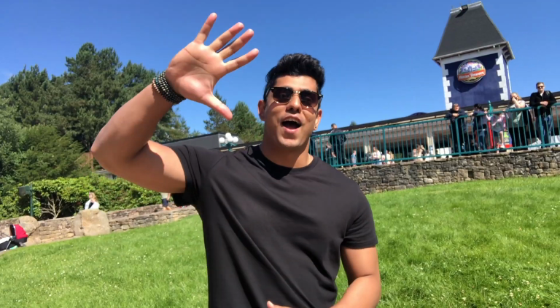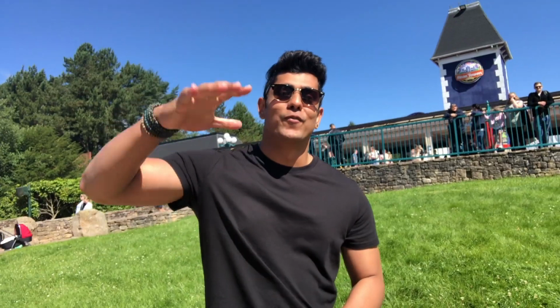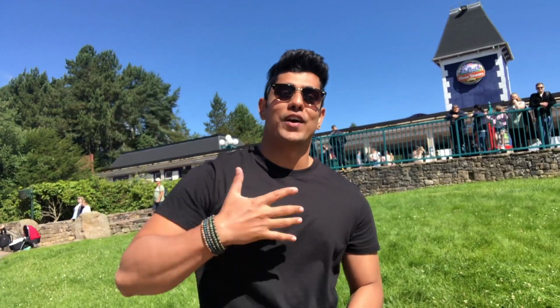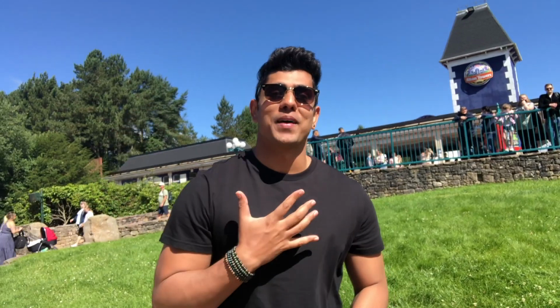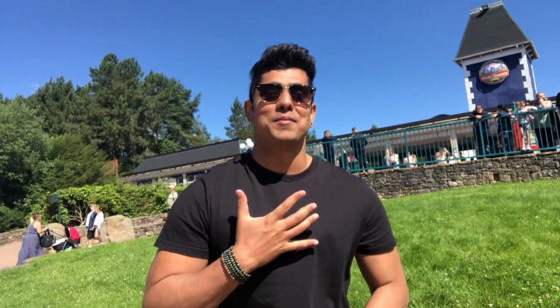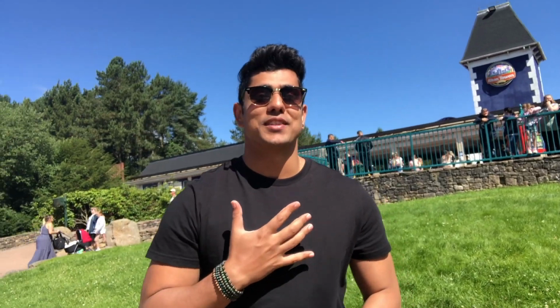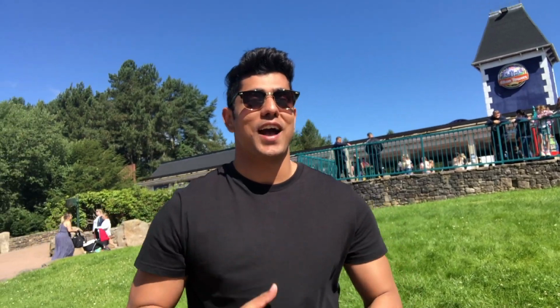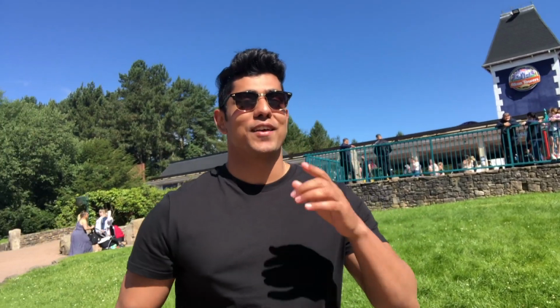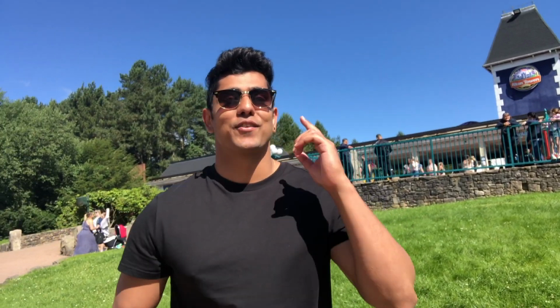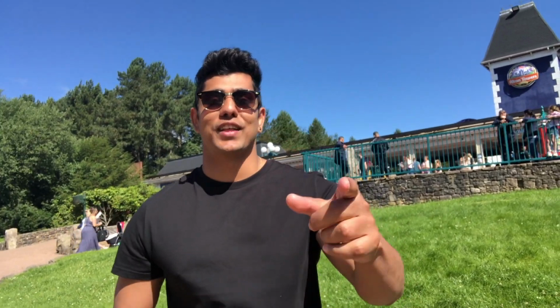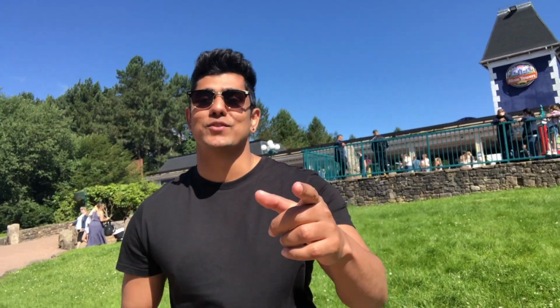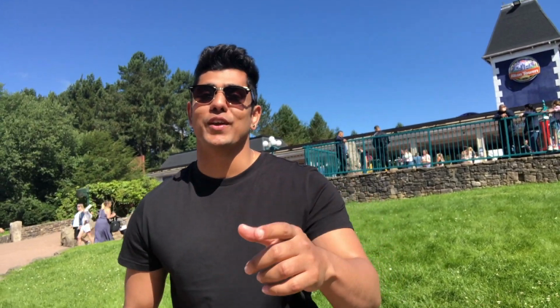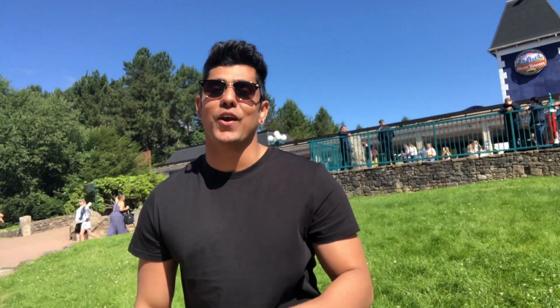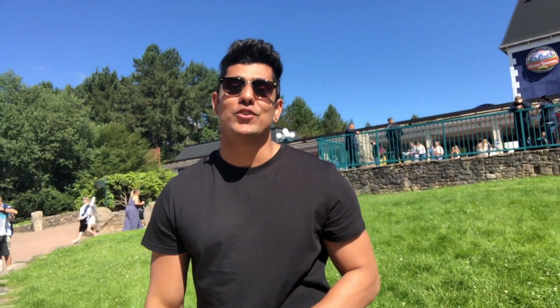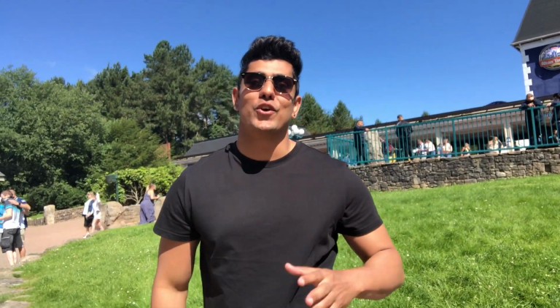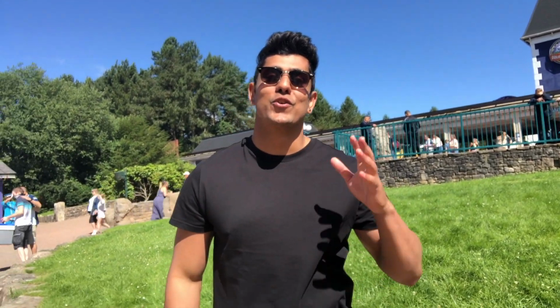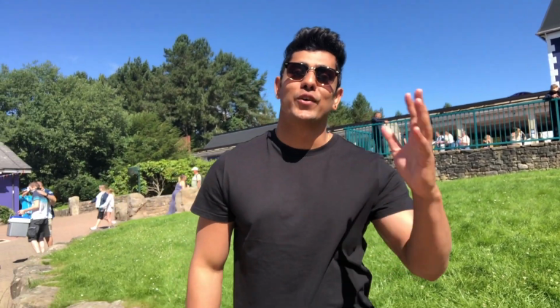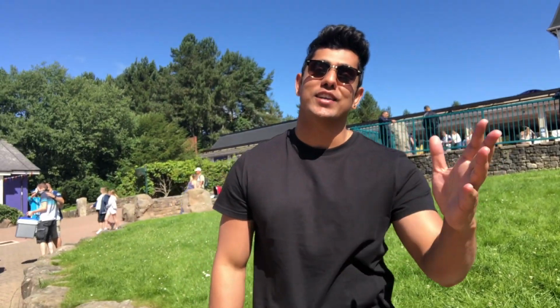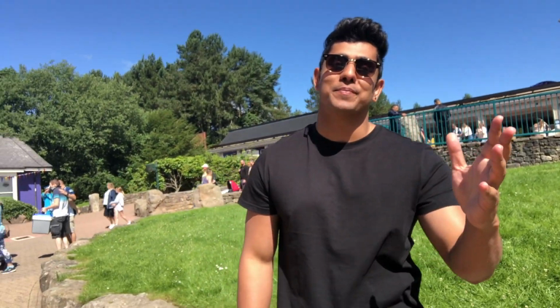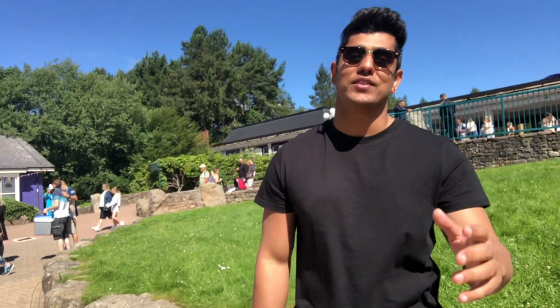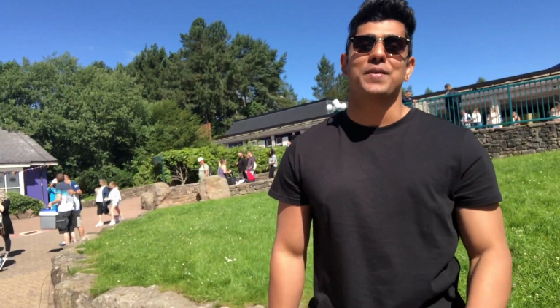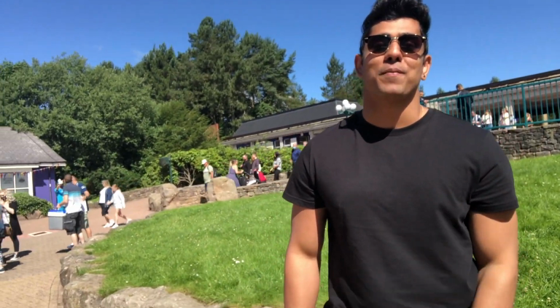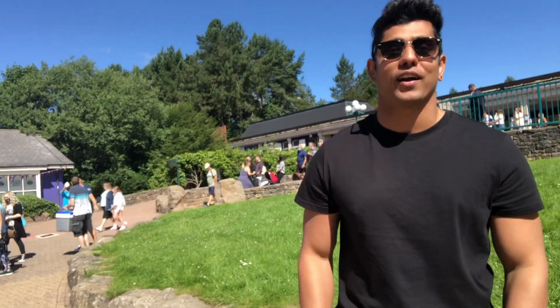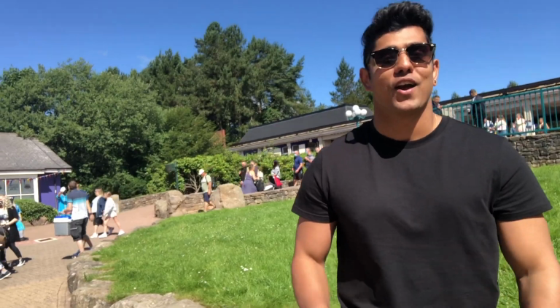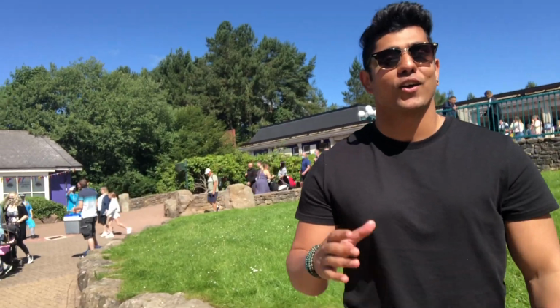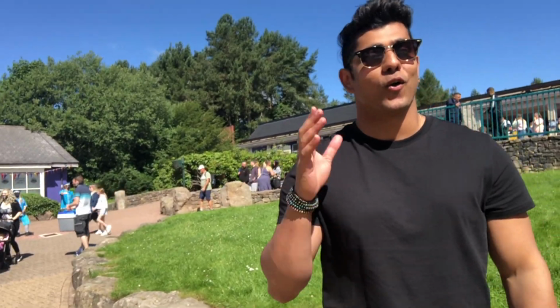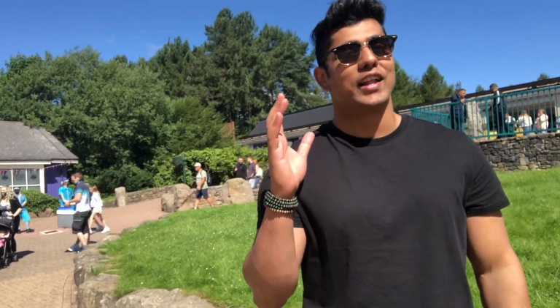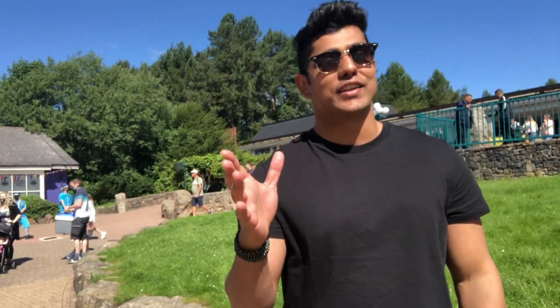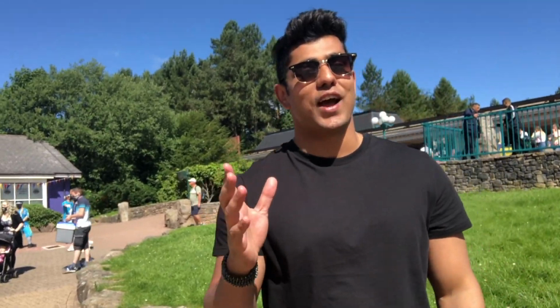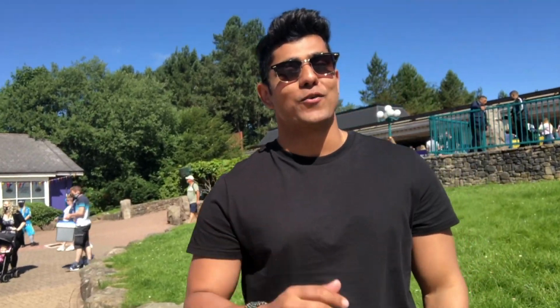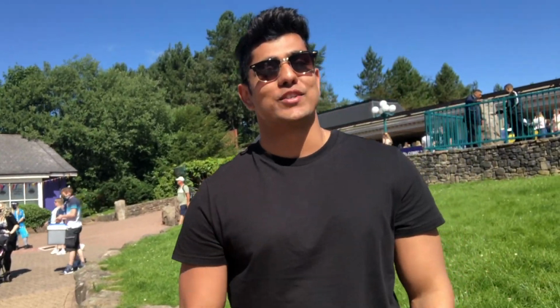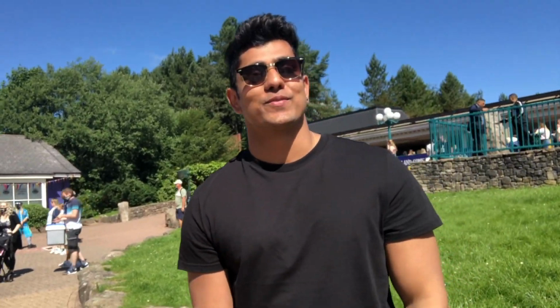Hi everyone, my name is Skye. Today in this video I will show you UK's best theme park called Alton Towers.